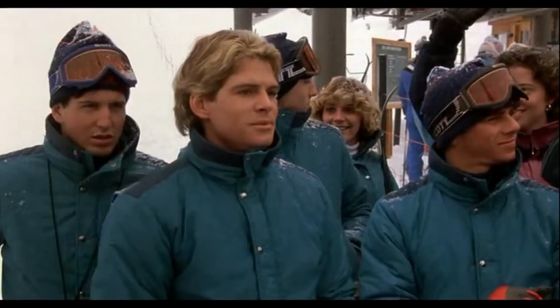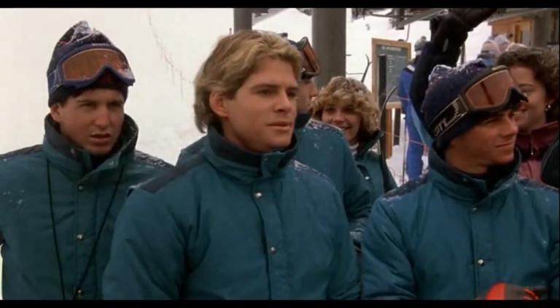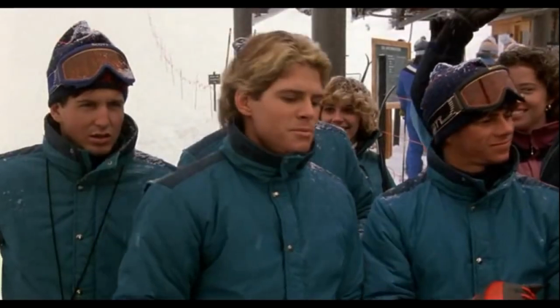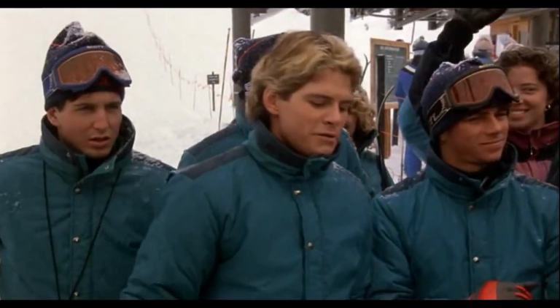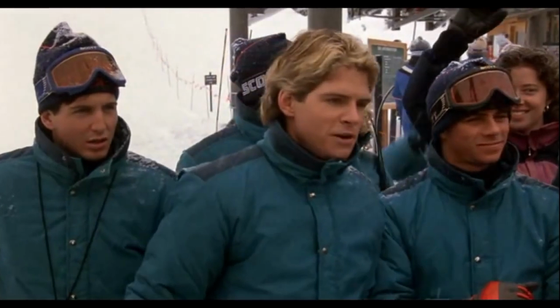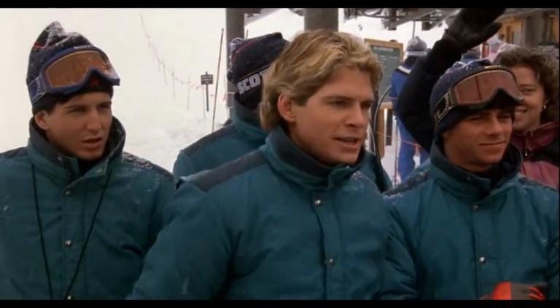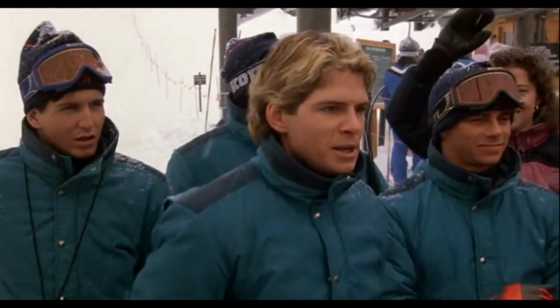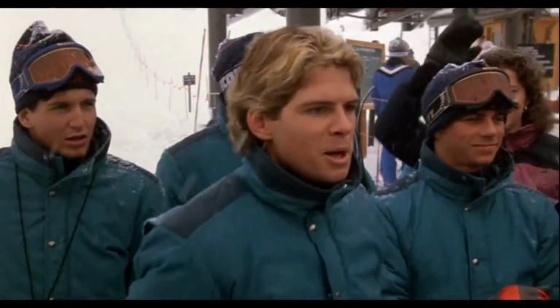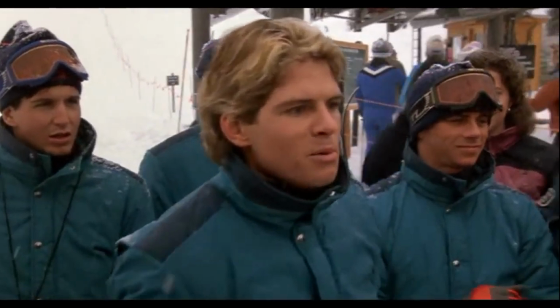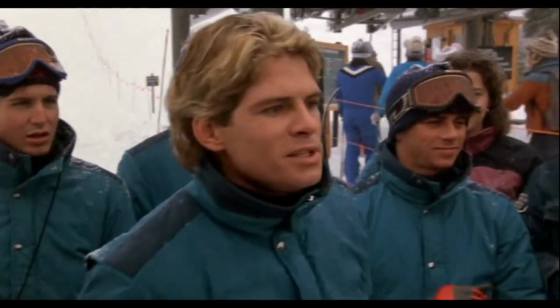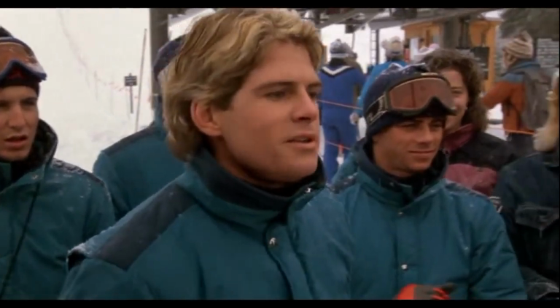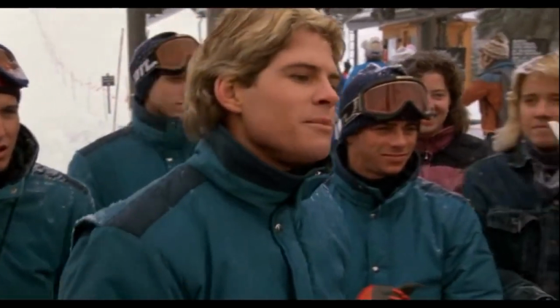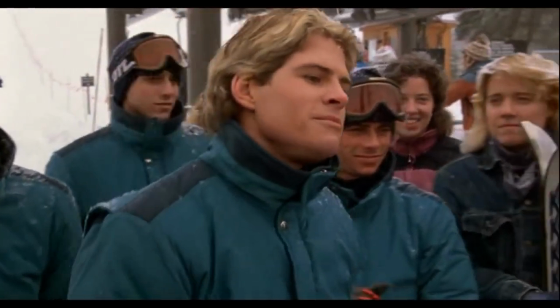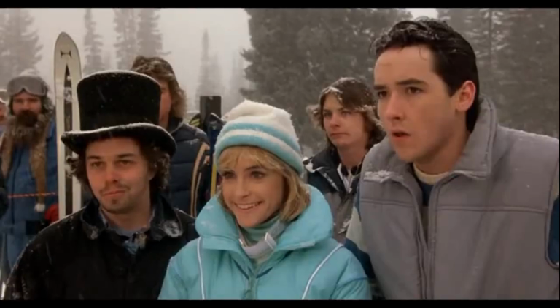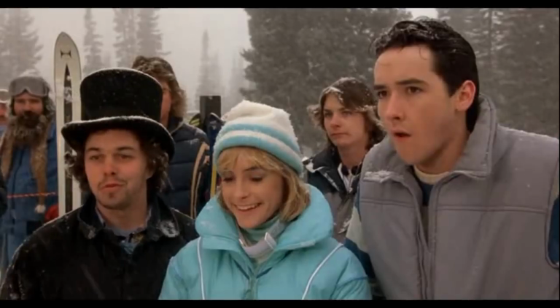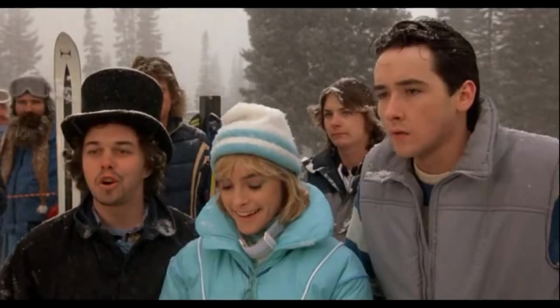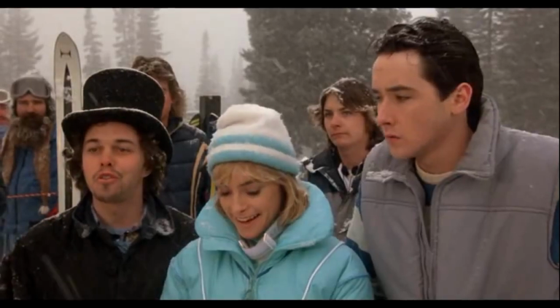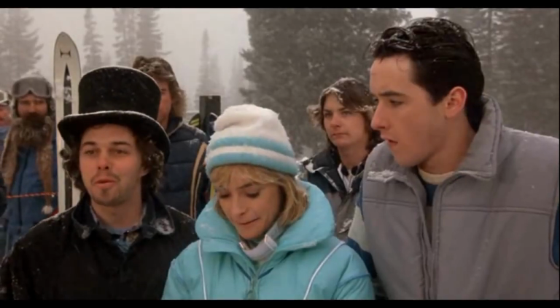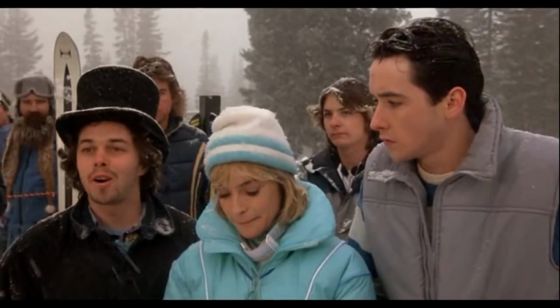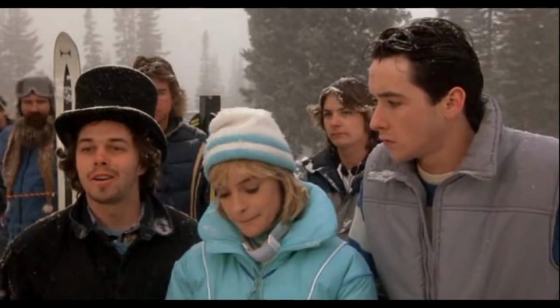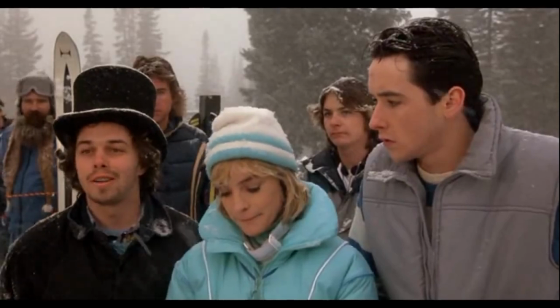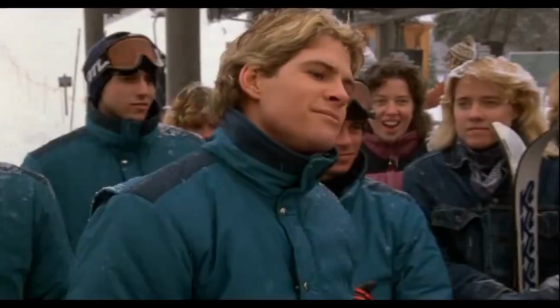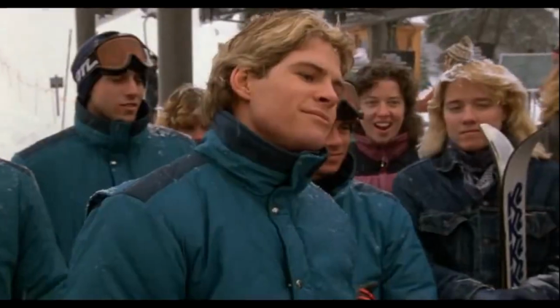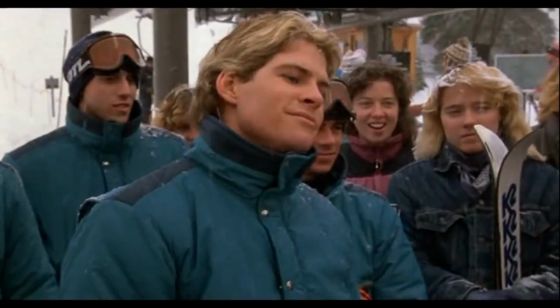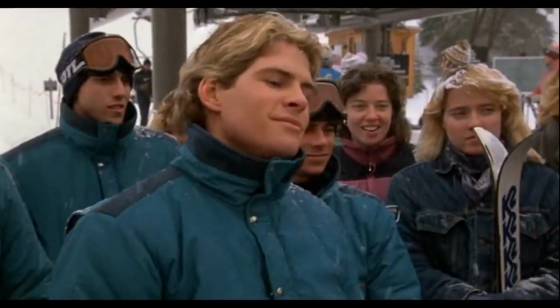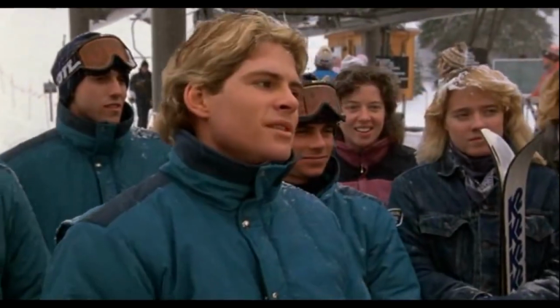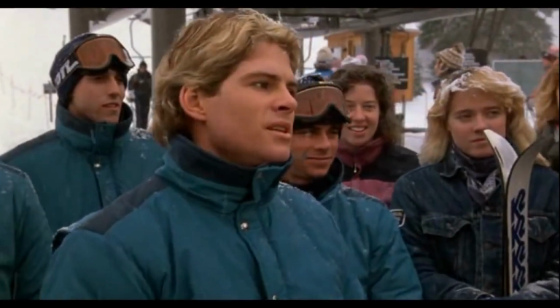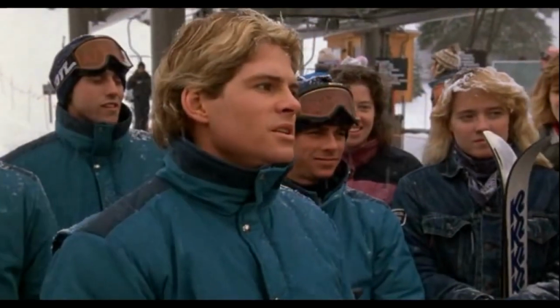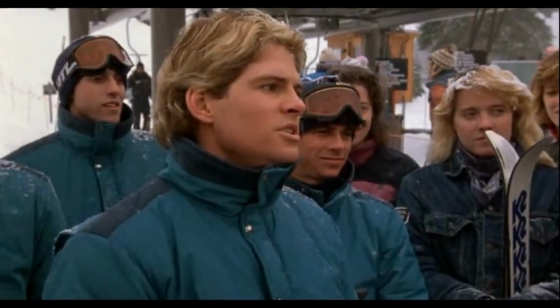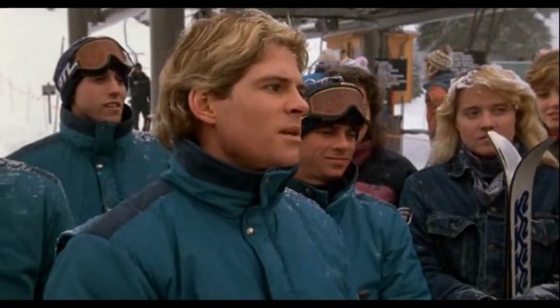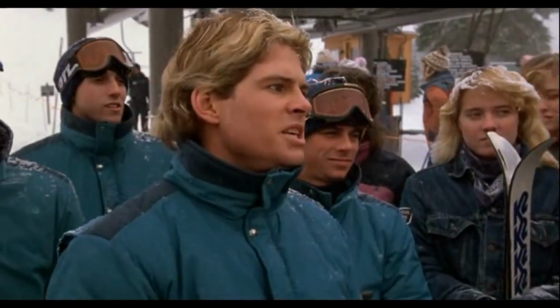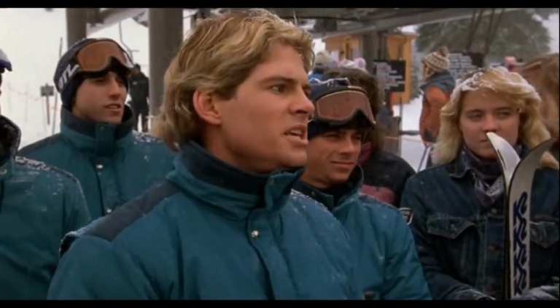You'll make a fine little helper. What's your name? Charles Damar. Shut up, geek.